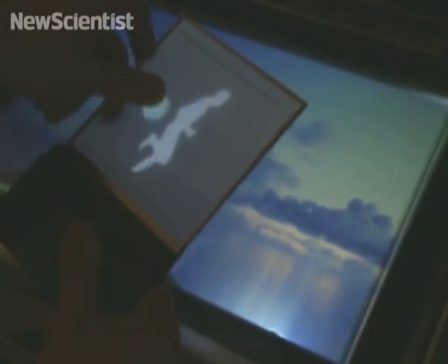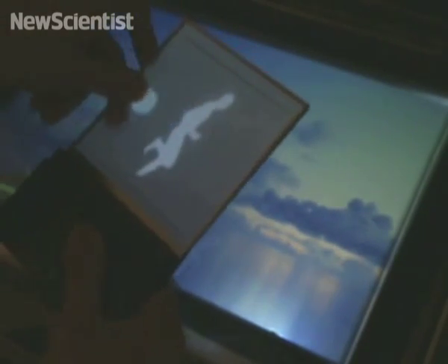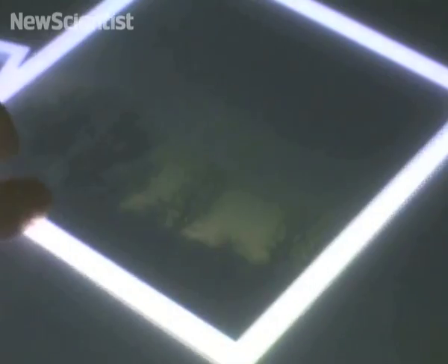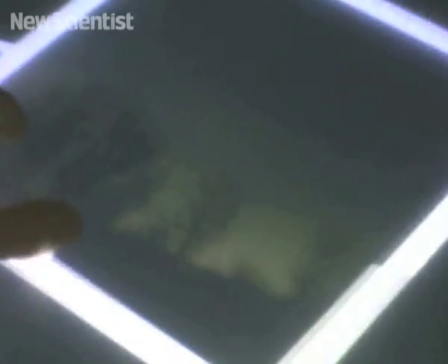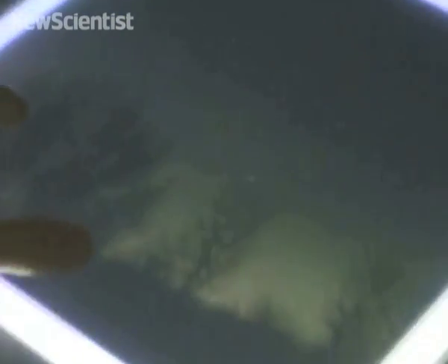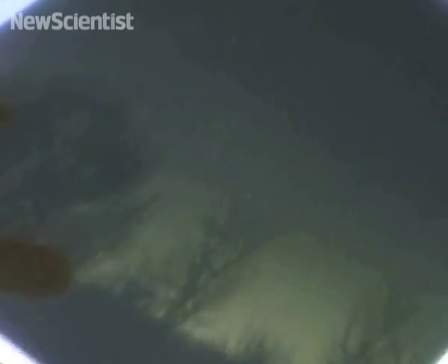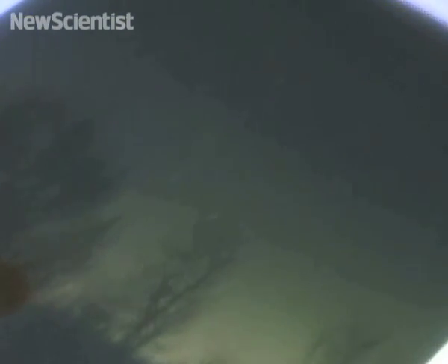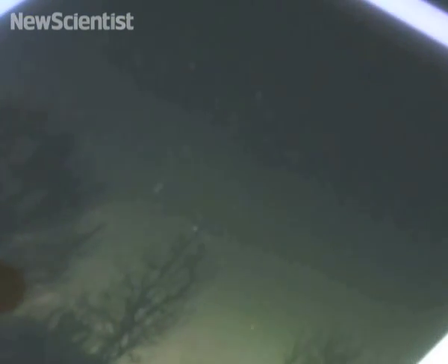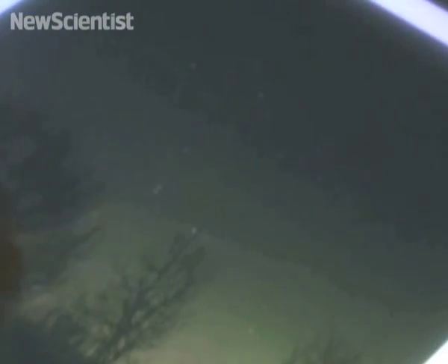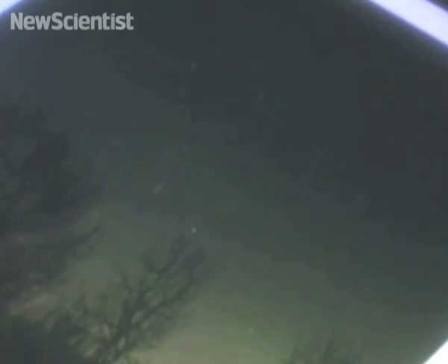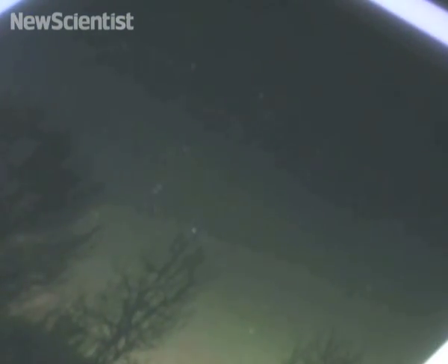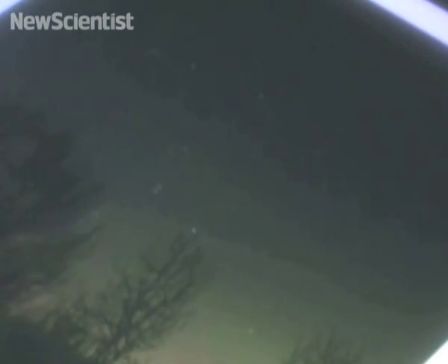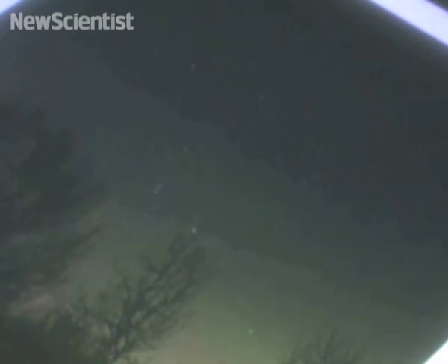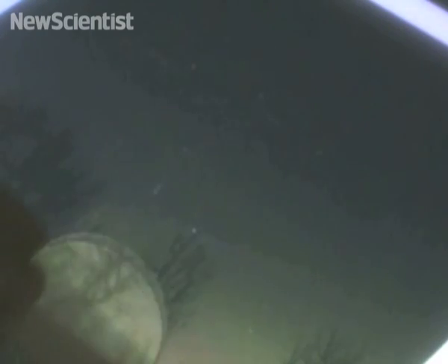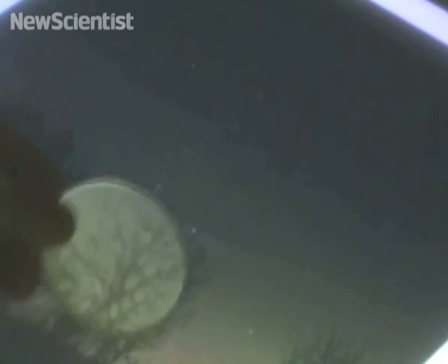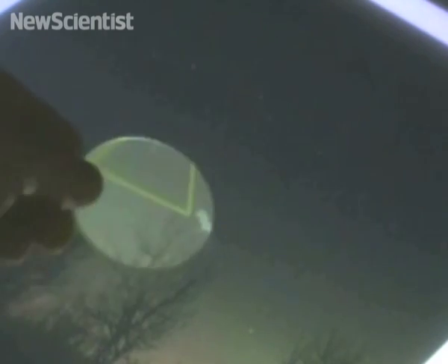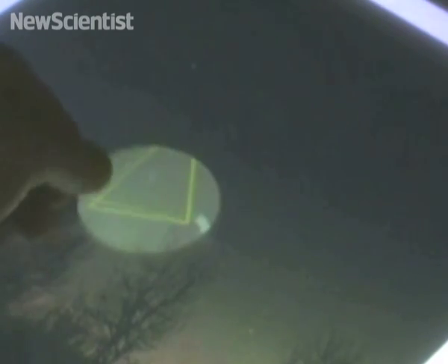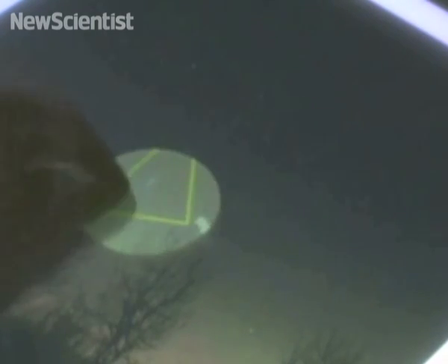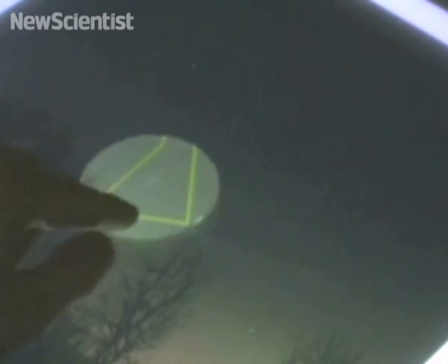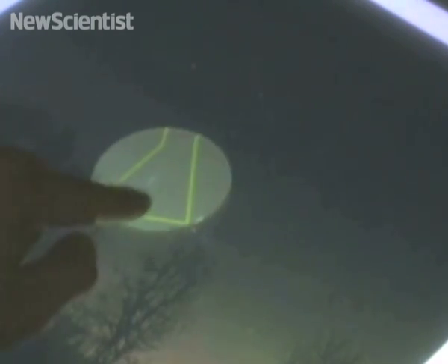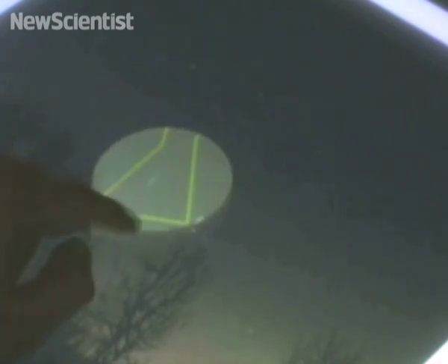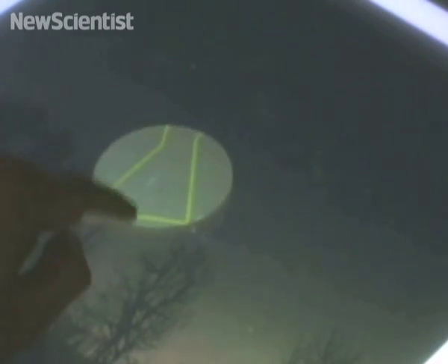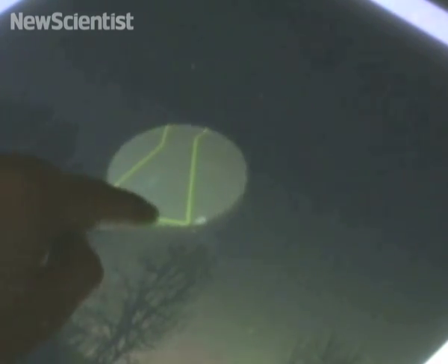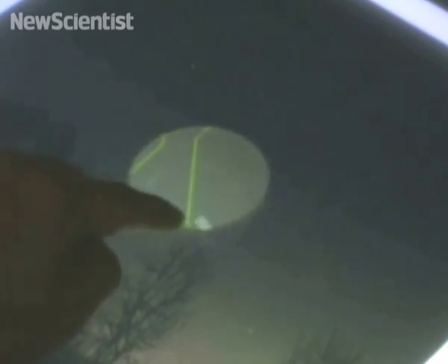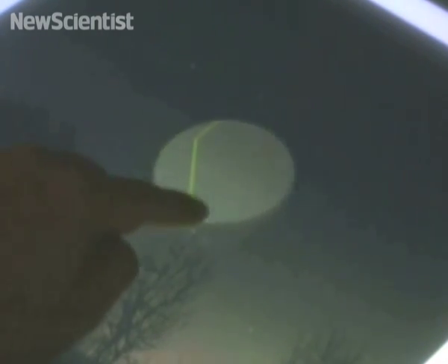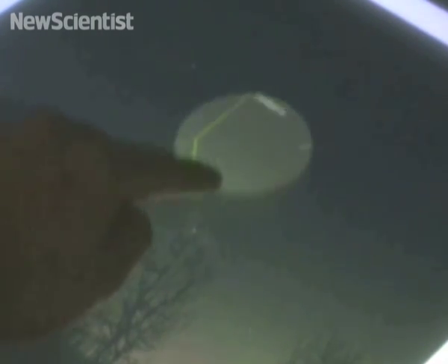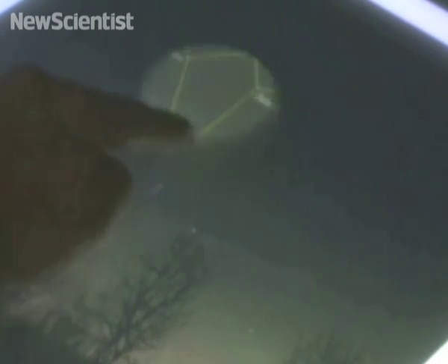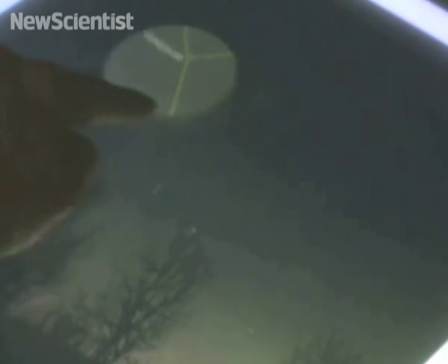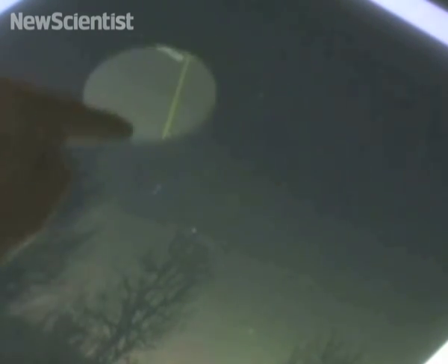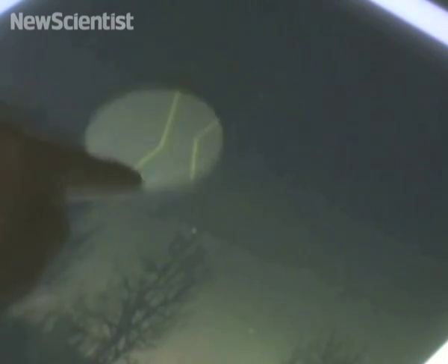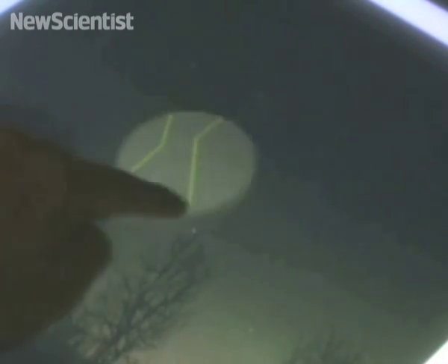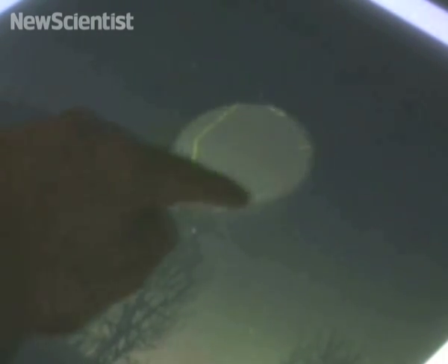A demo of the system shows photos of the night sky, and using the magic lens reveals hidden constellations.